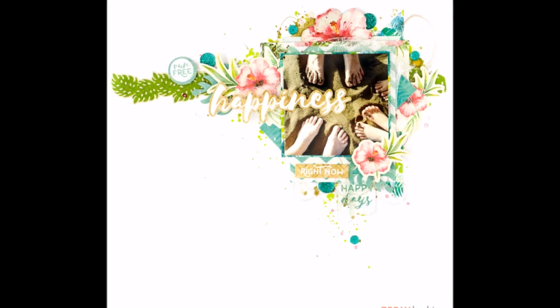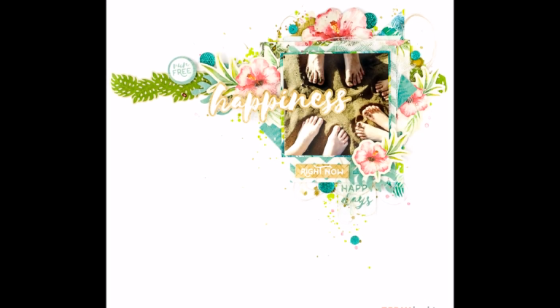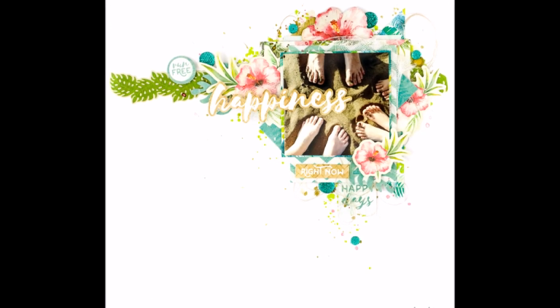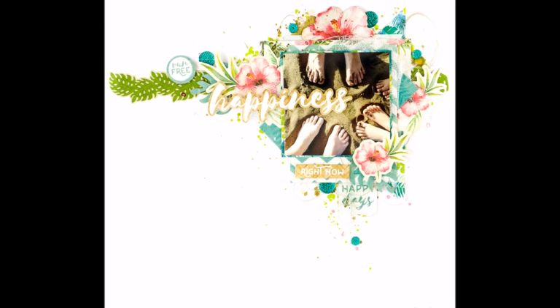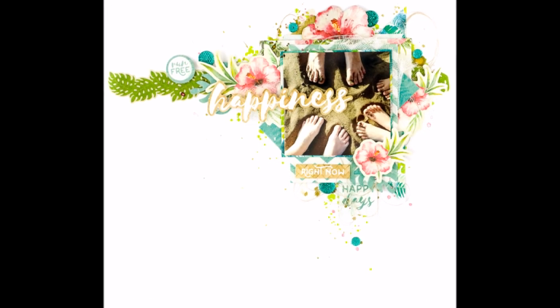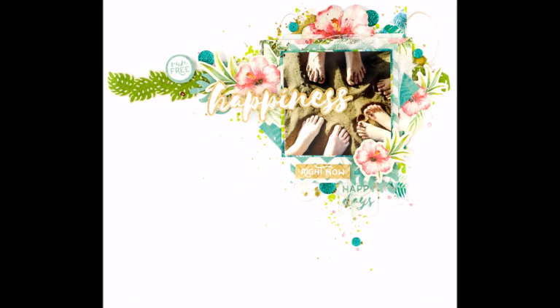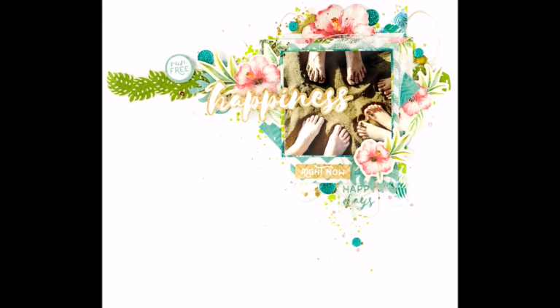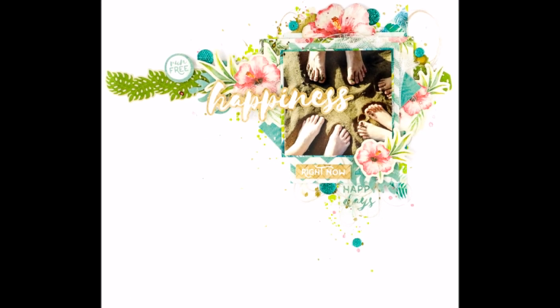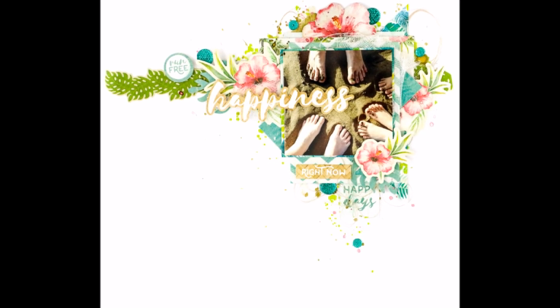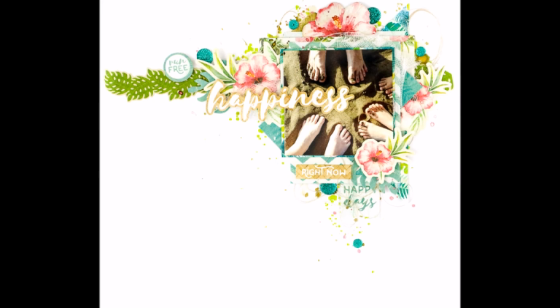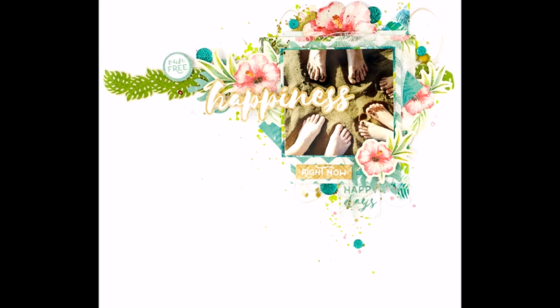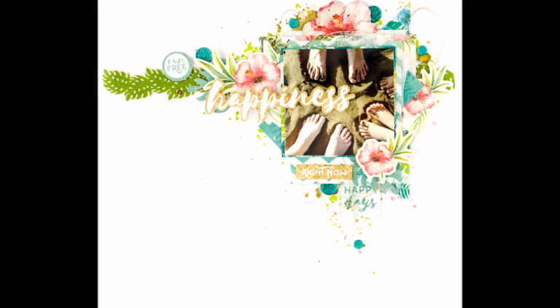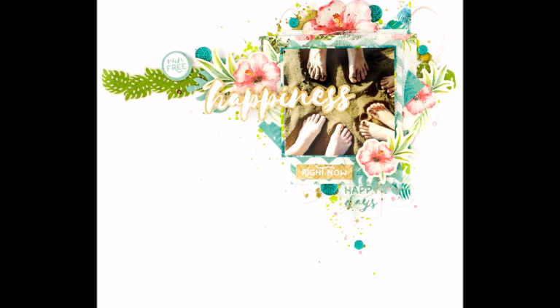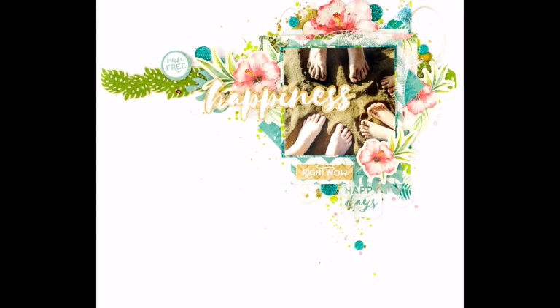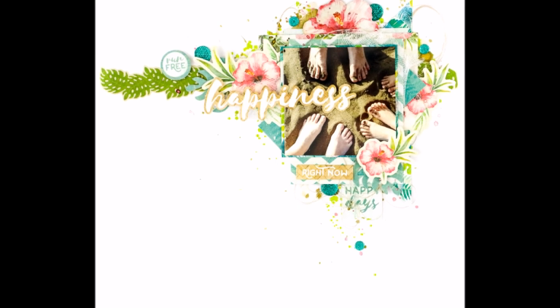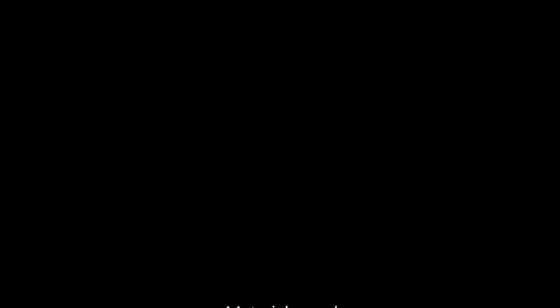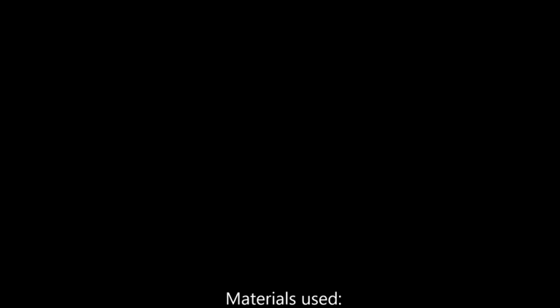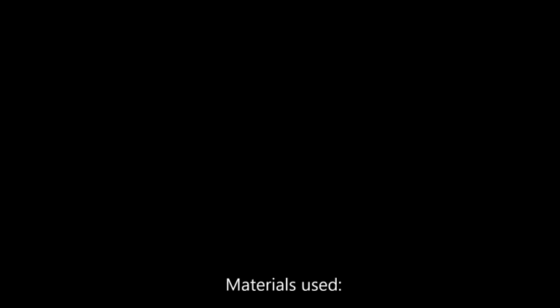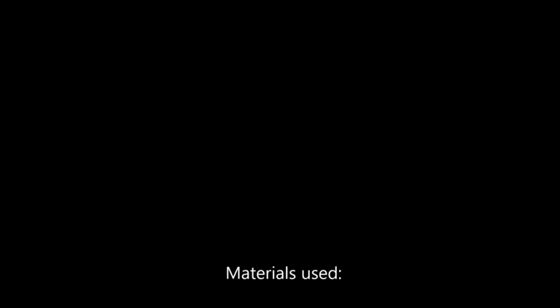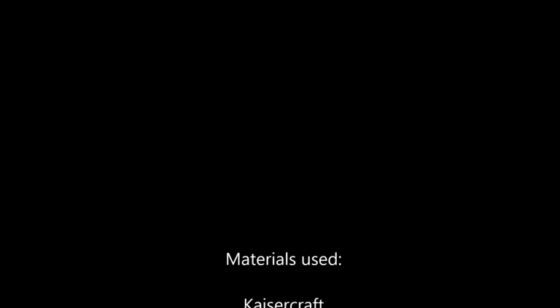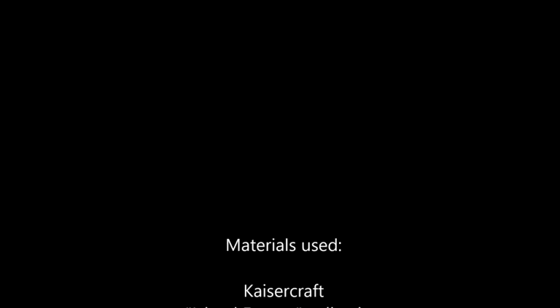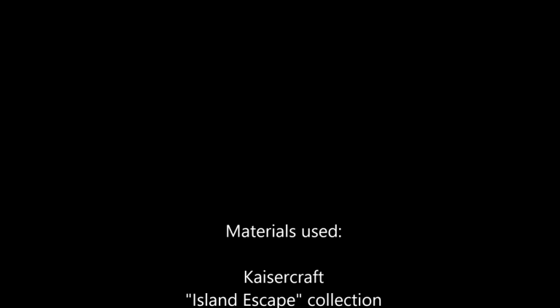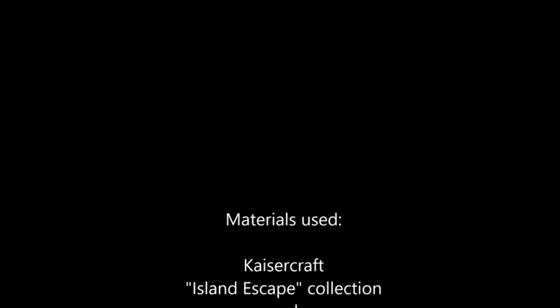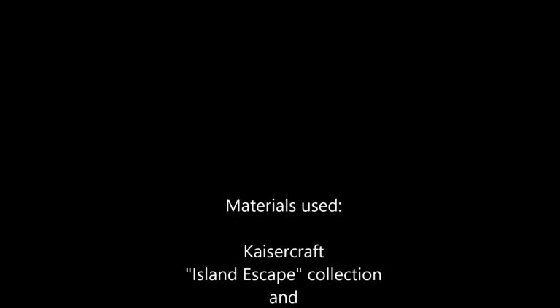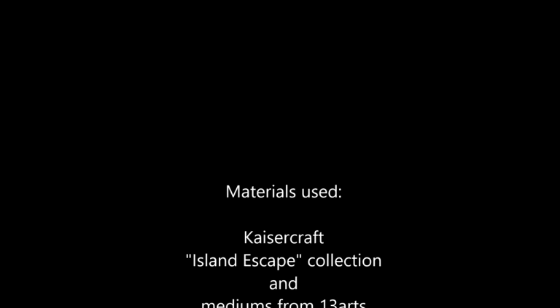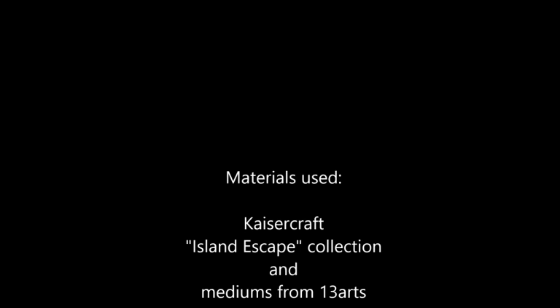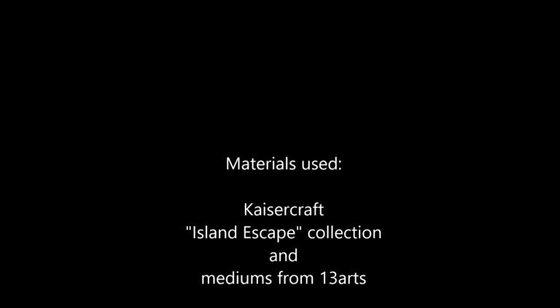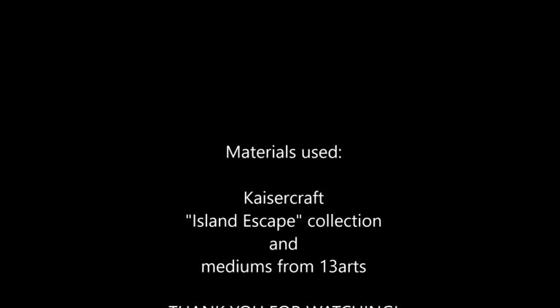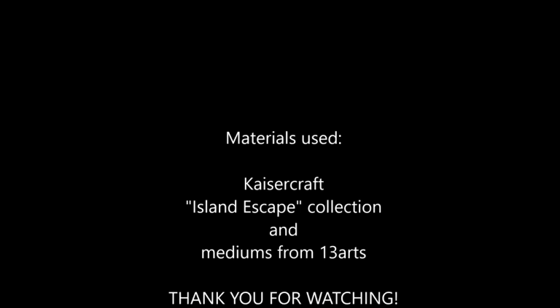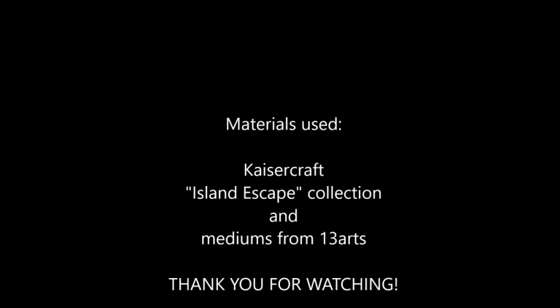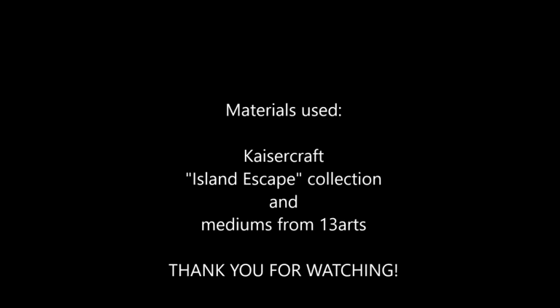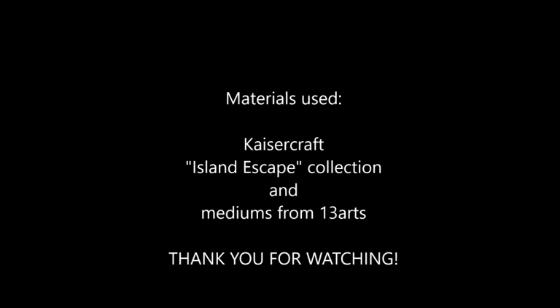Thank you for watching and we'll see you again soon. Bye!